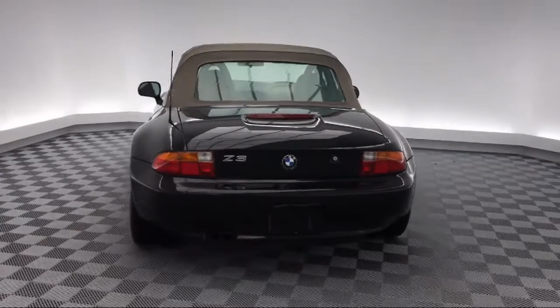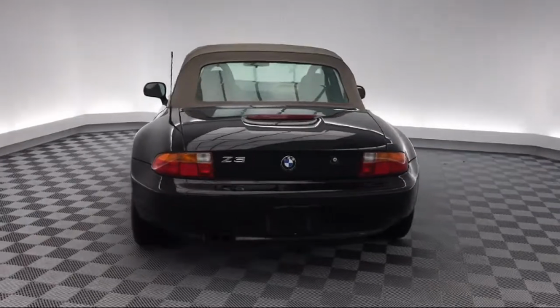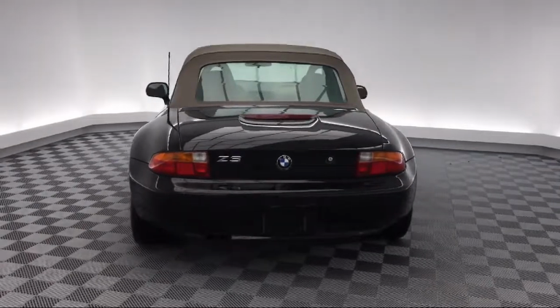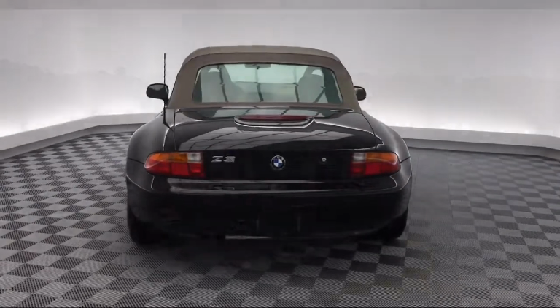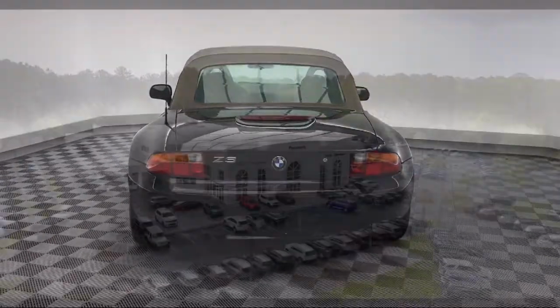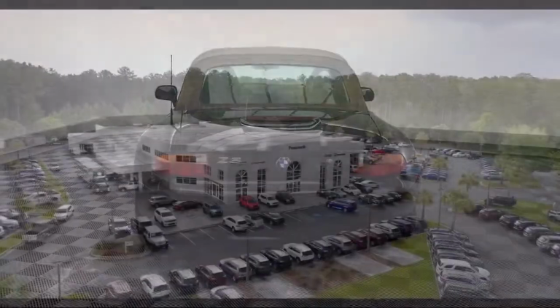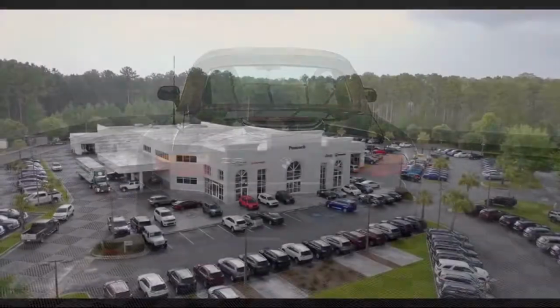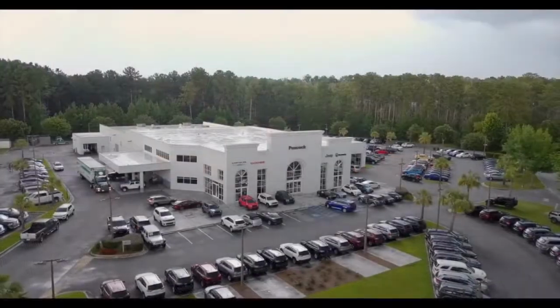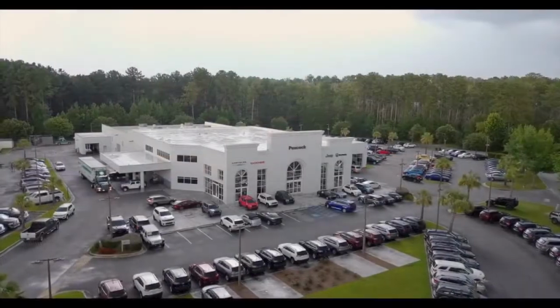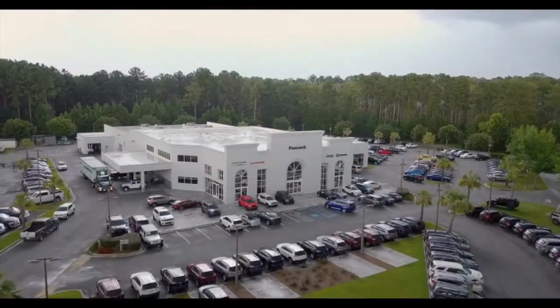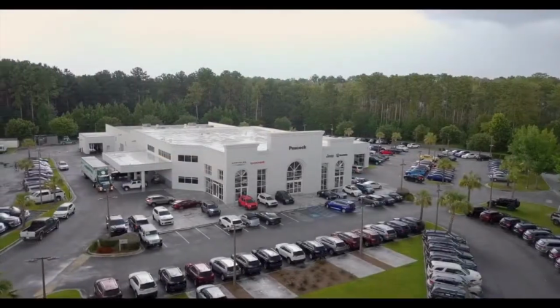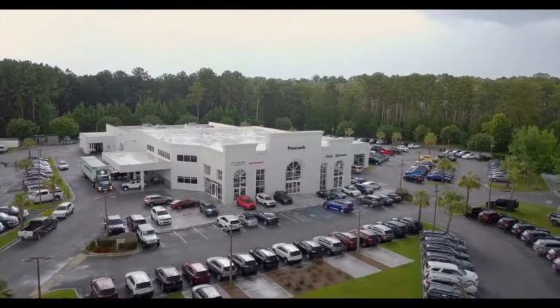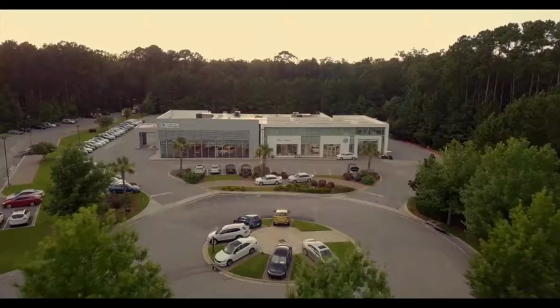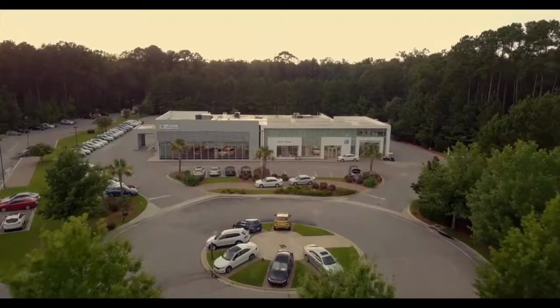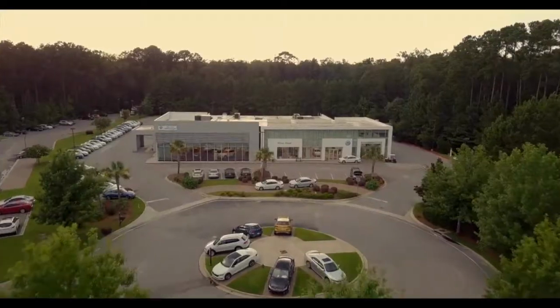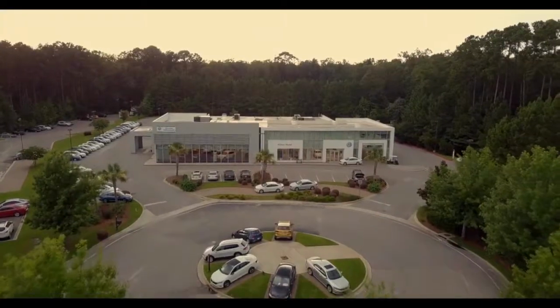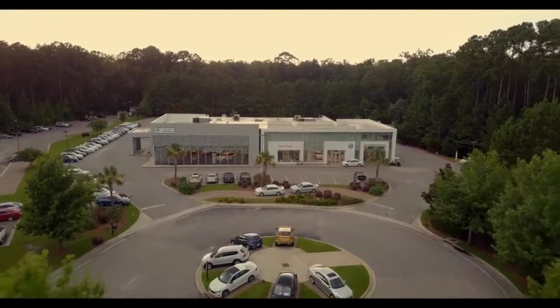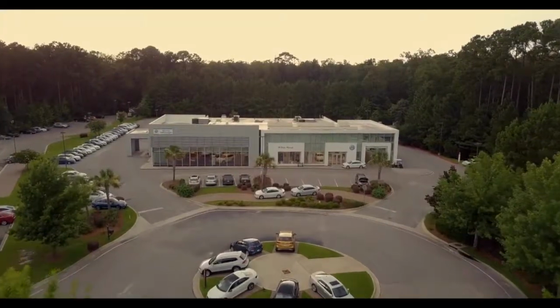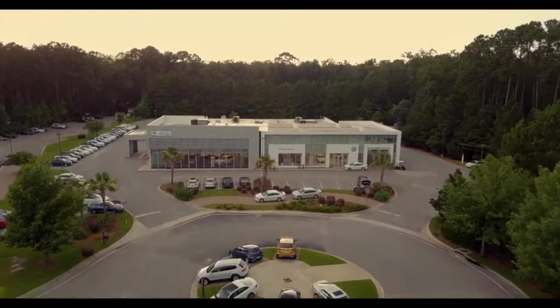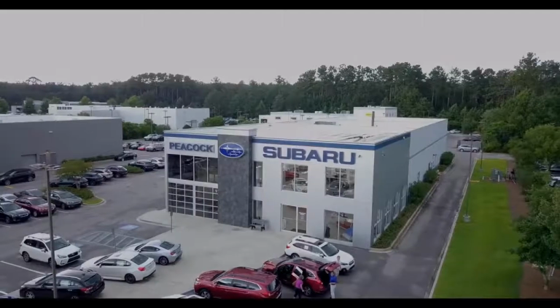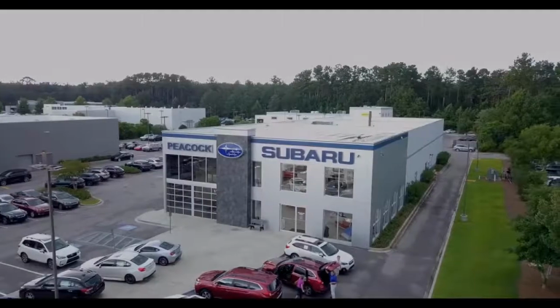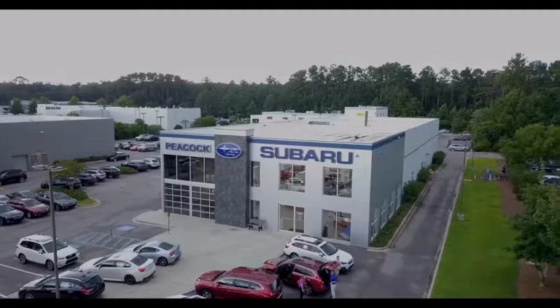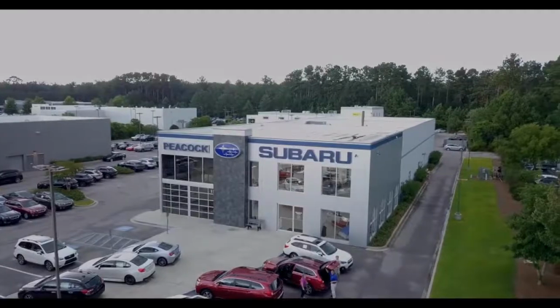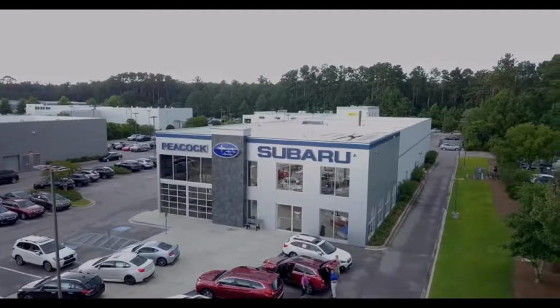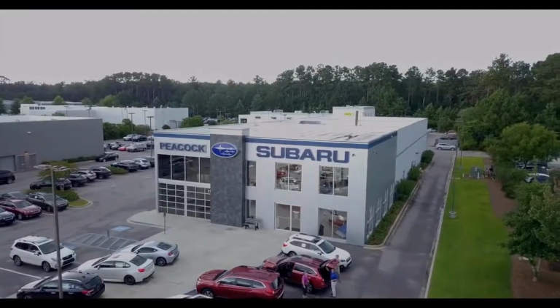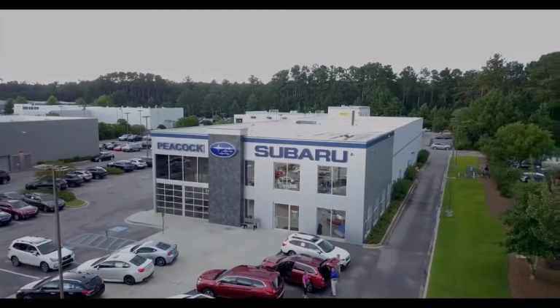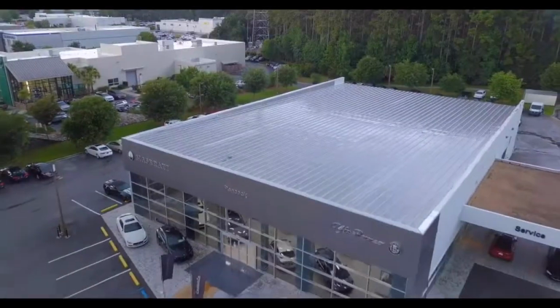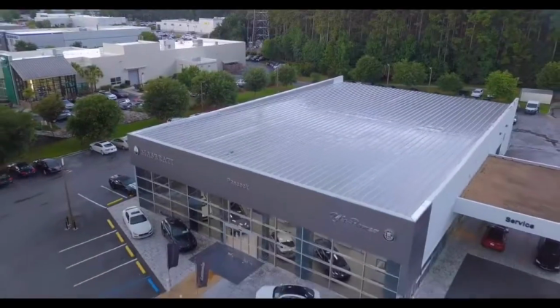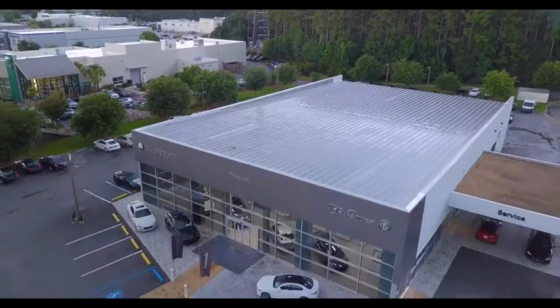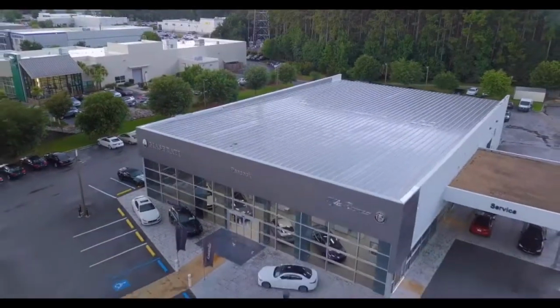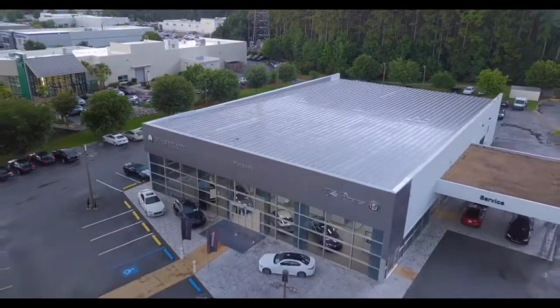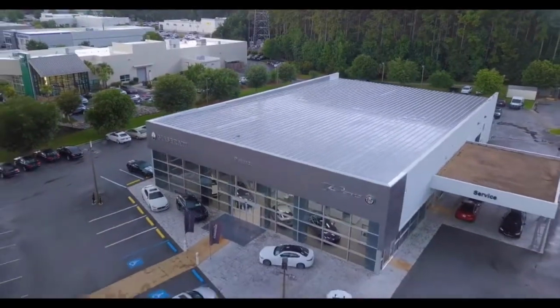Our ultimate goal is simple: zero dissatisfied customers. So come see us today and drive home in a vehicle that's just right for you.